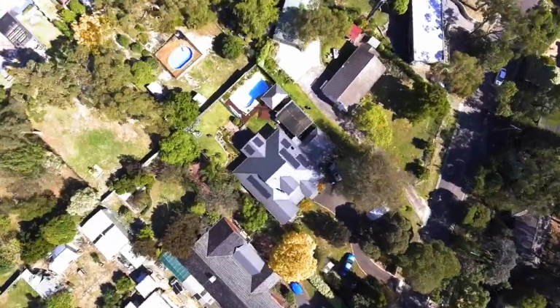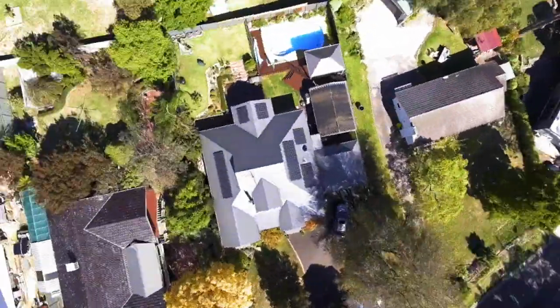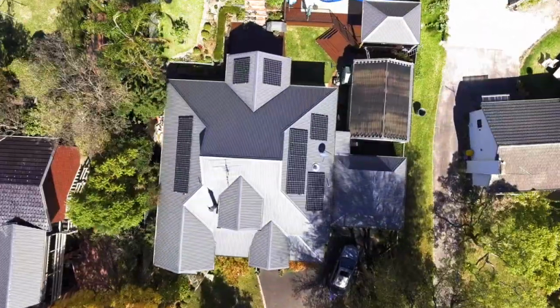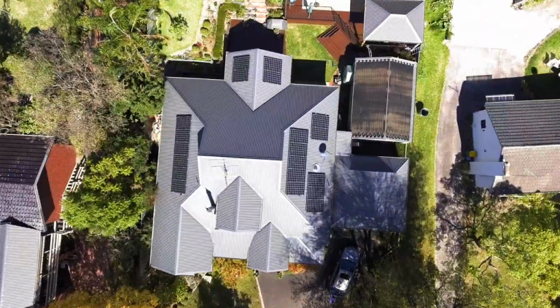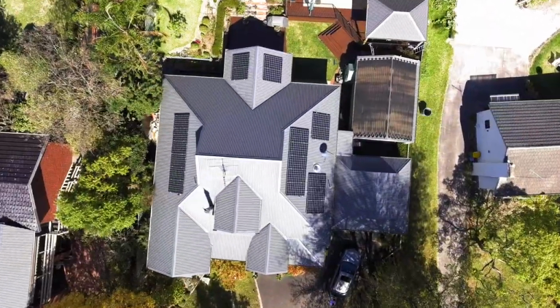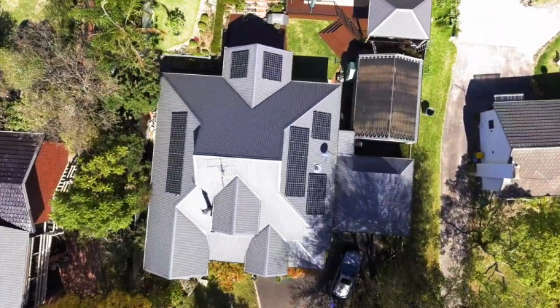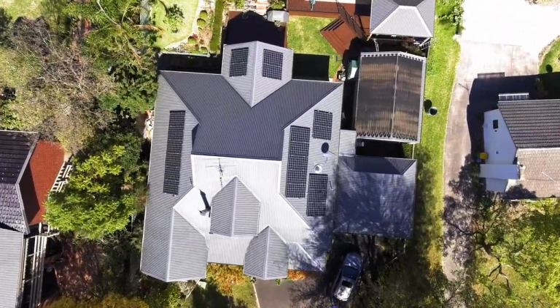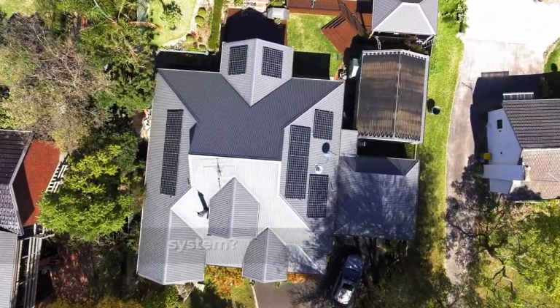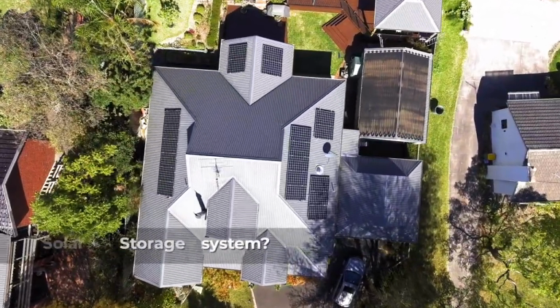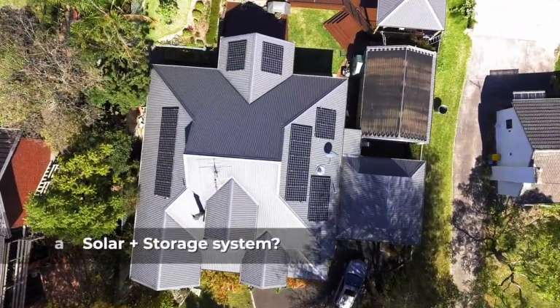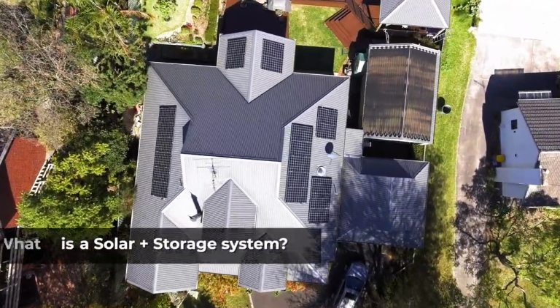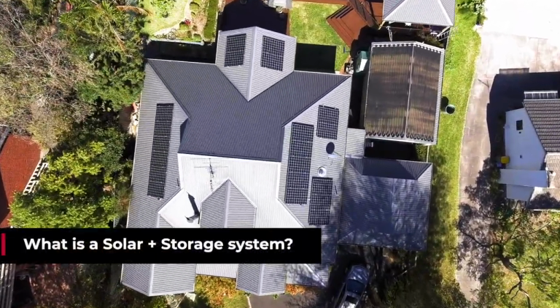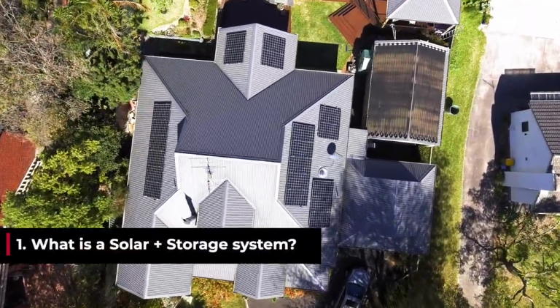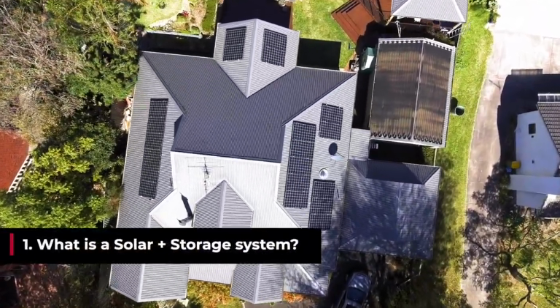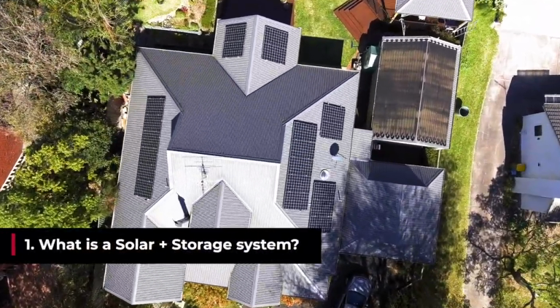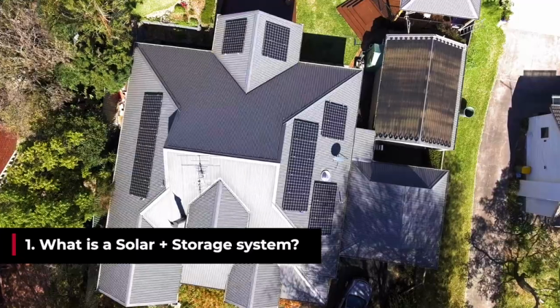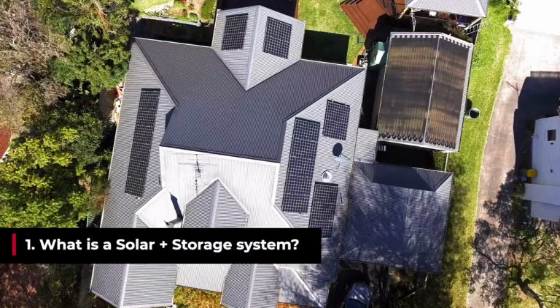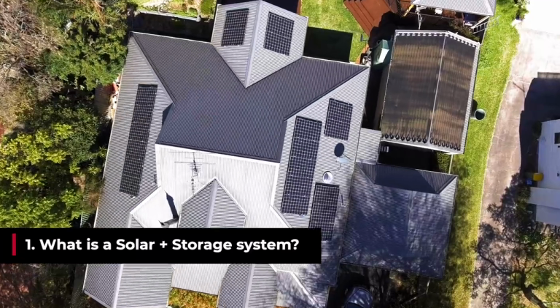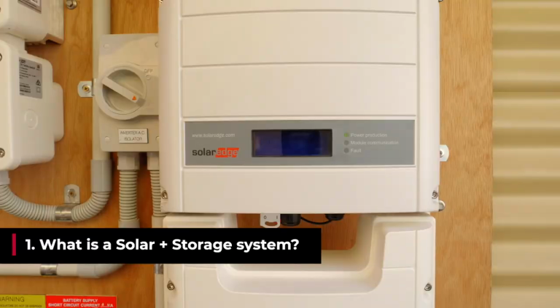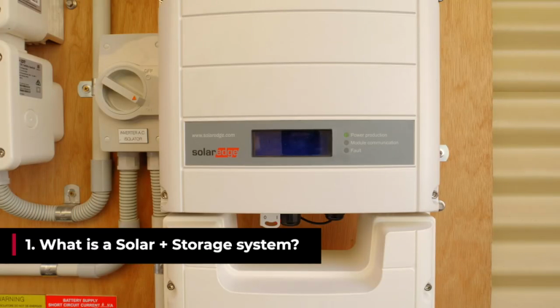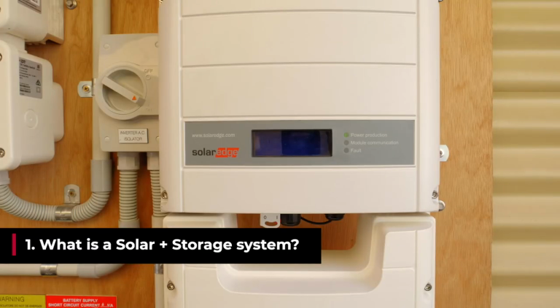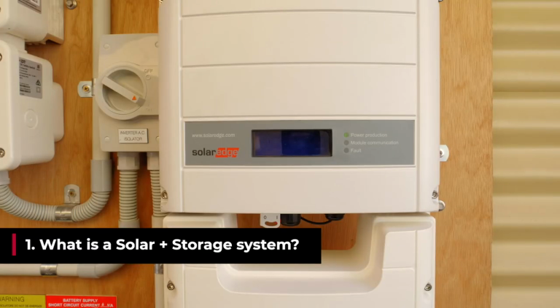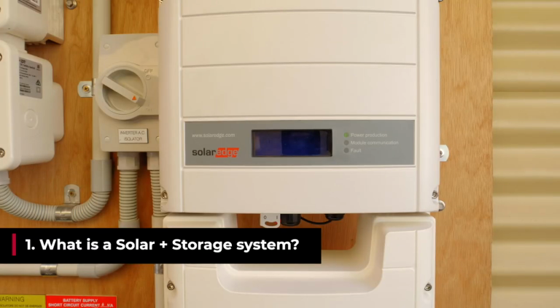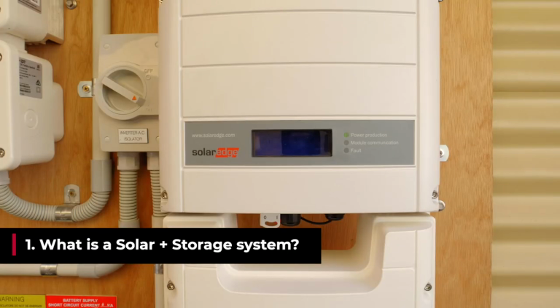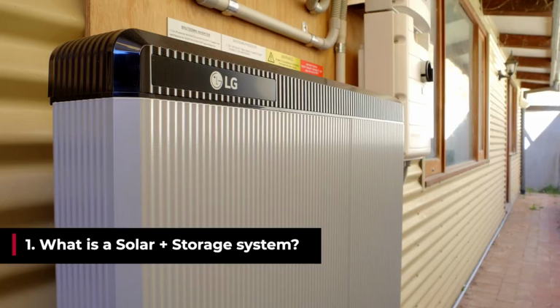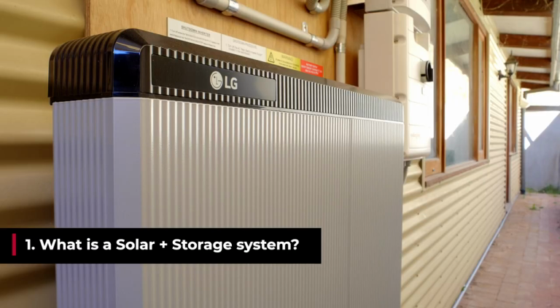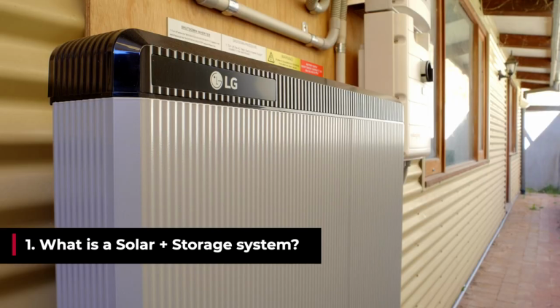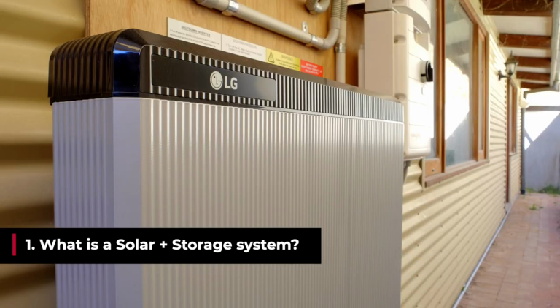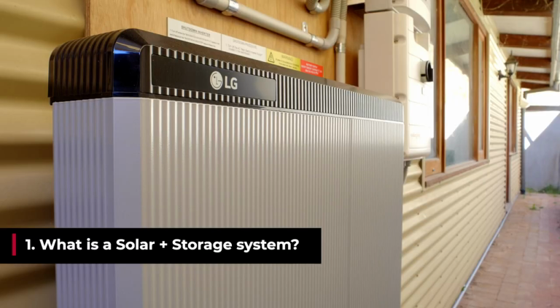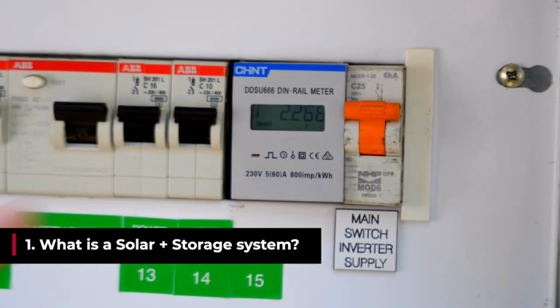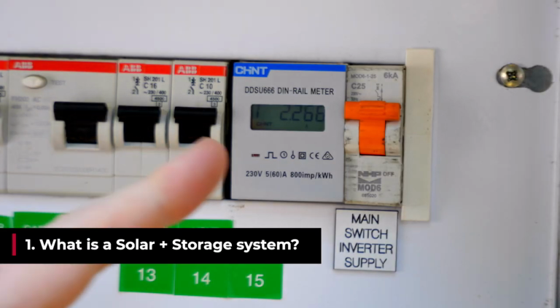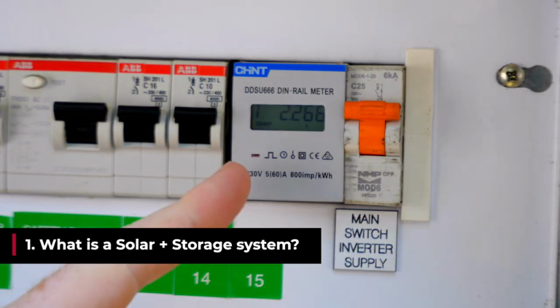A typical solar plus storage solution comprises of a solar array, an inverter, a battery, and an energy meter.